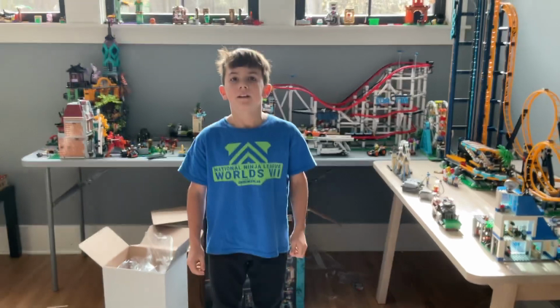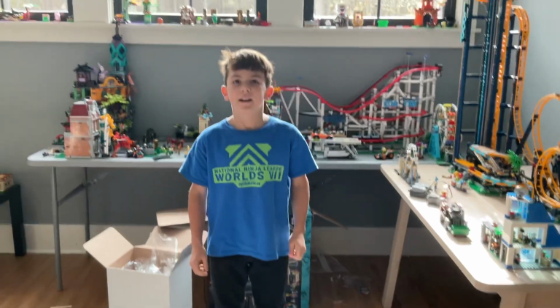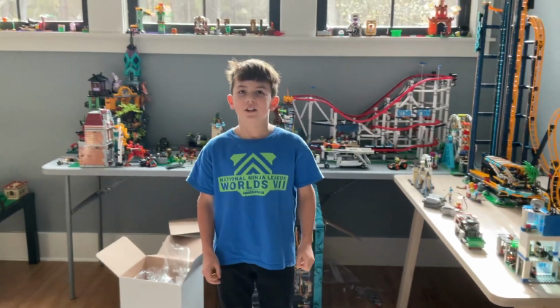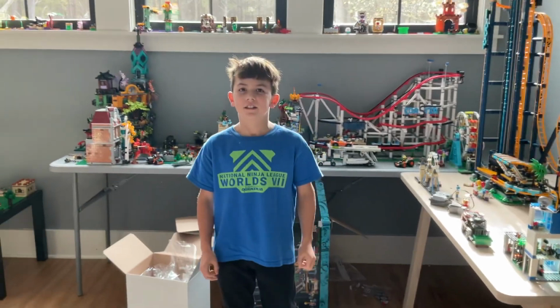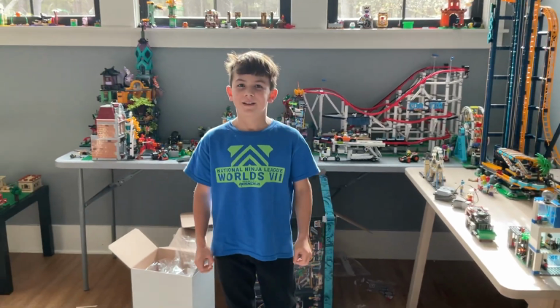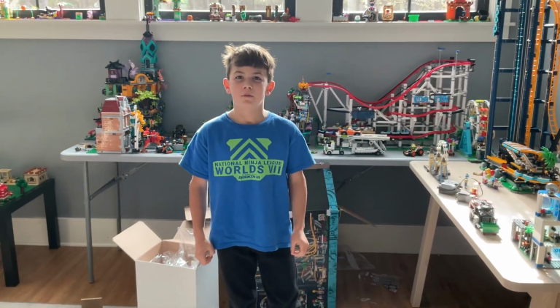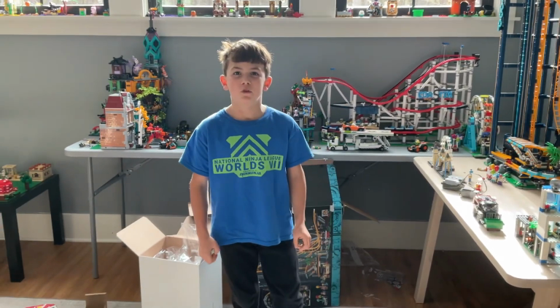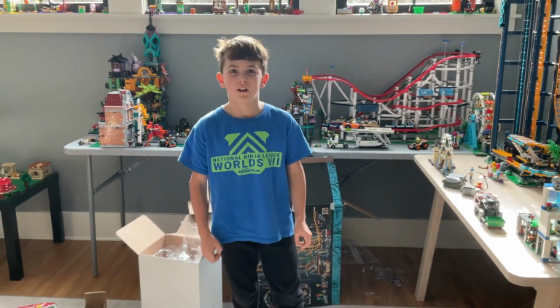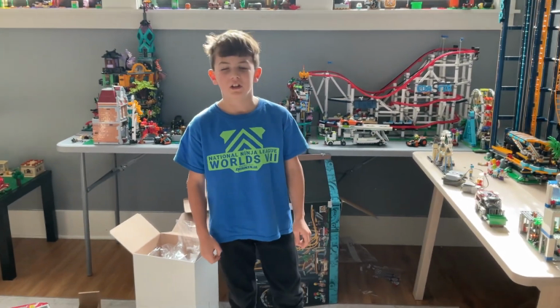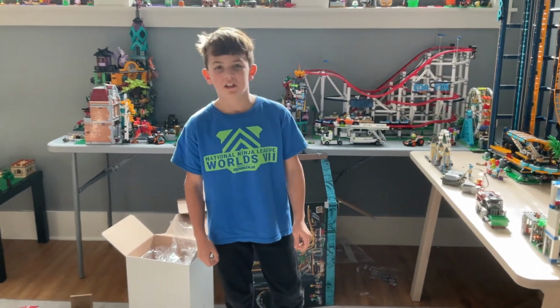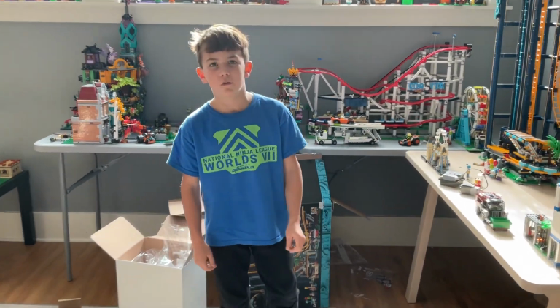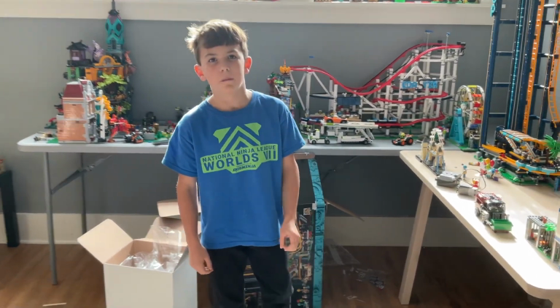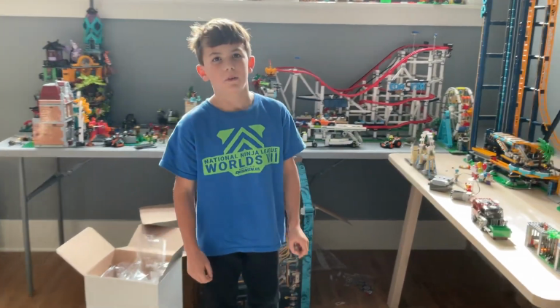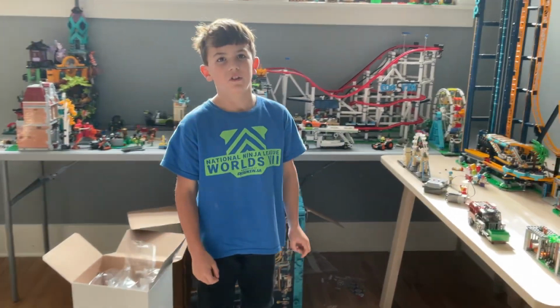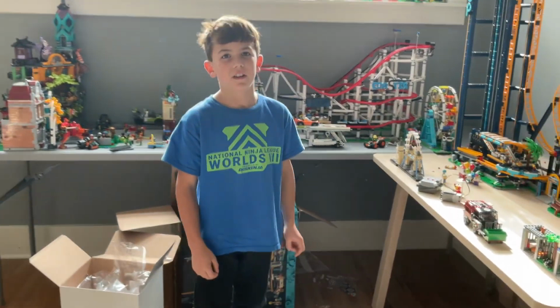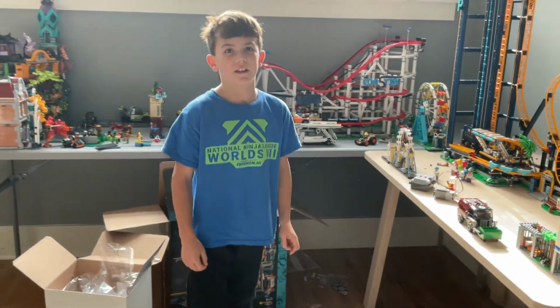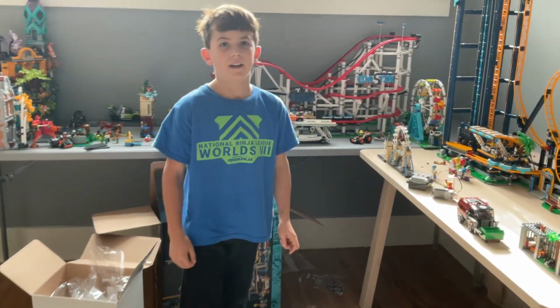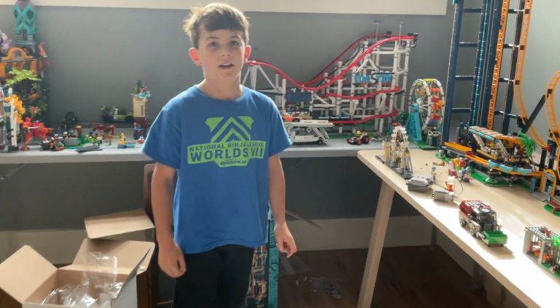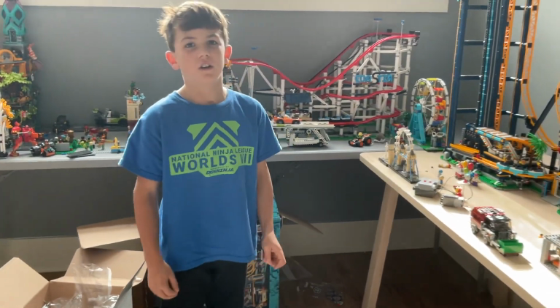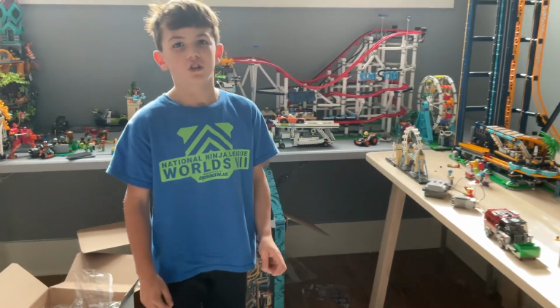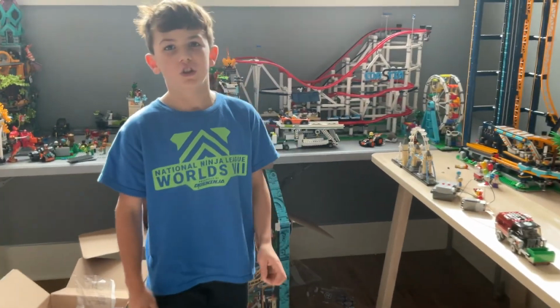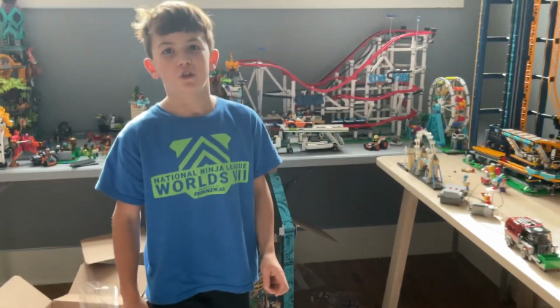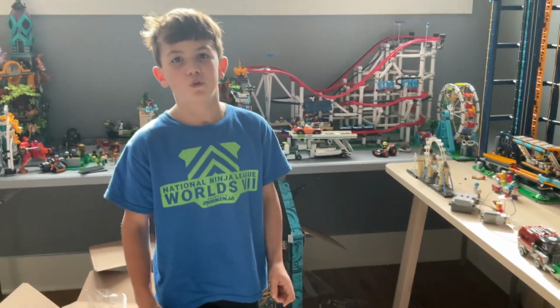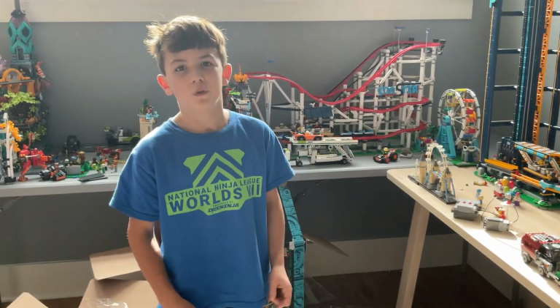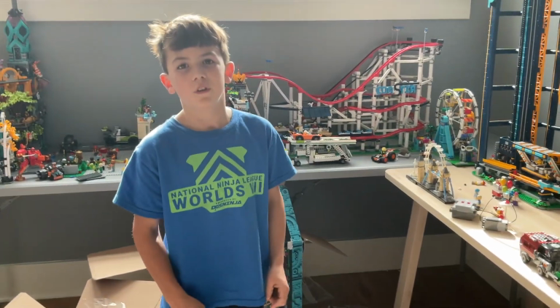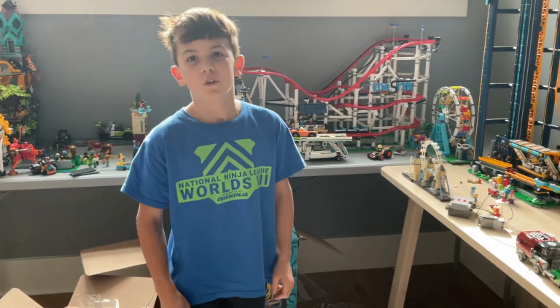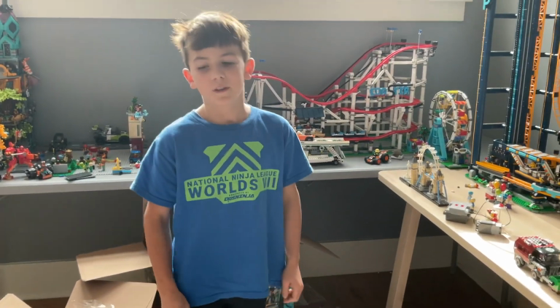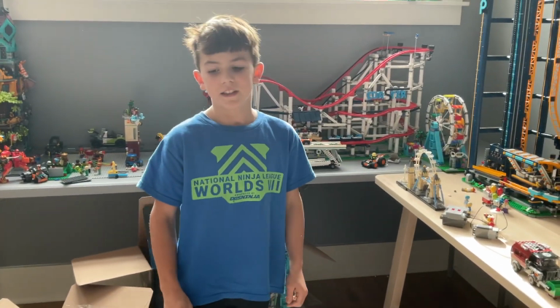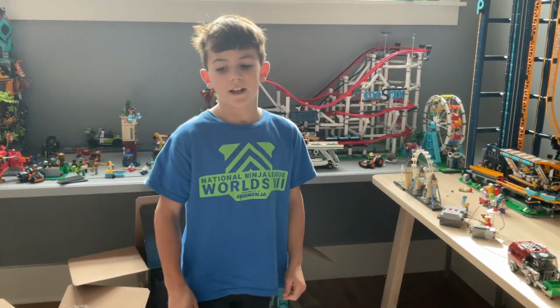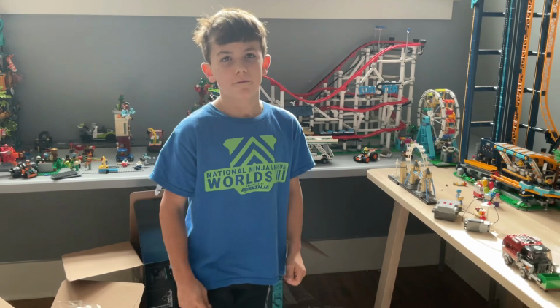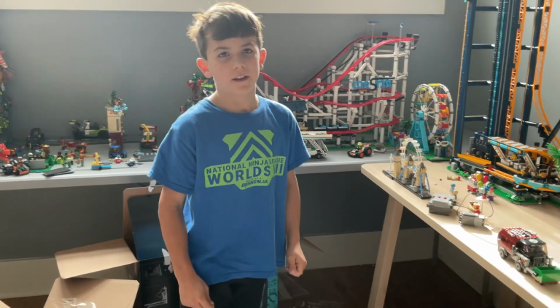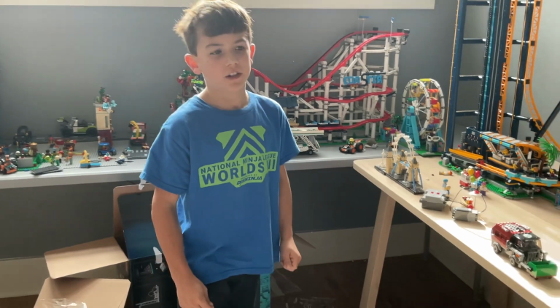I got some new Lego sets for my birthday, and I'll show you the ones that I finished.